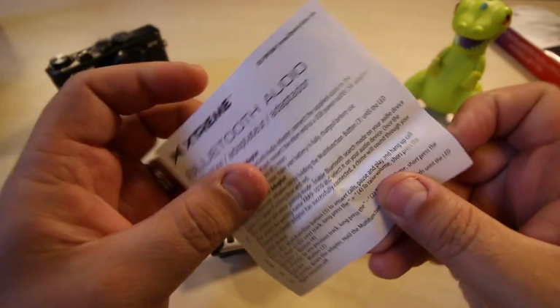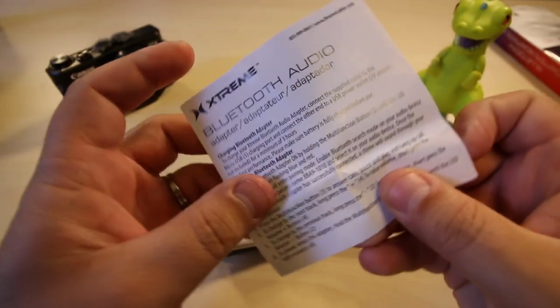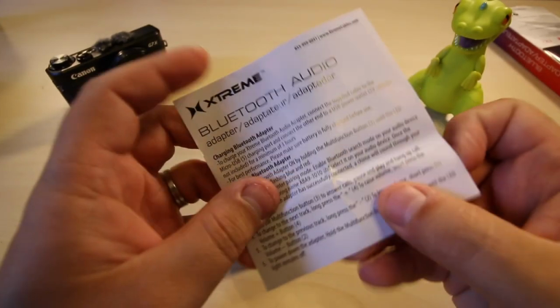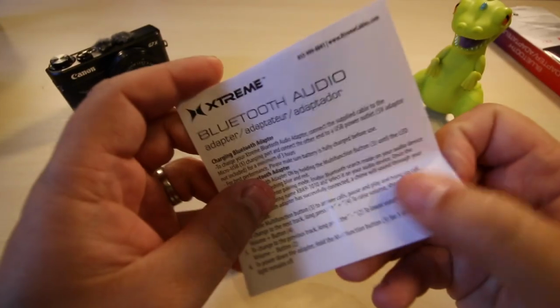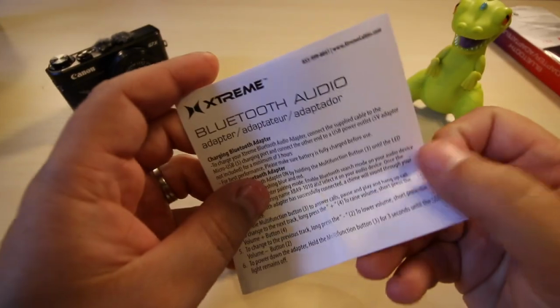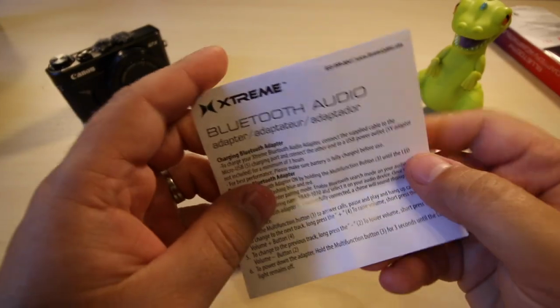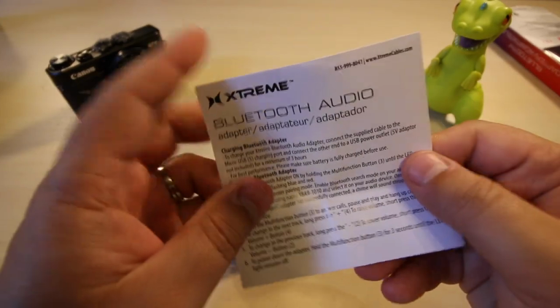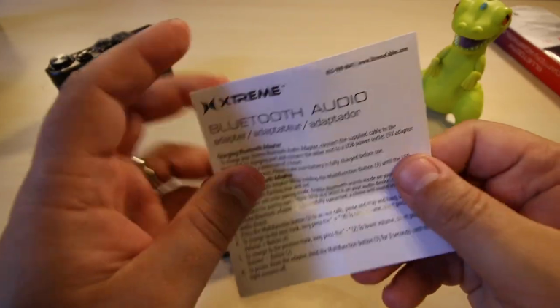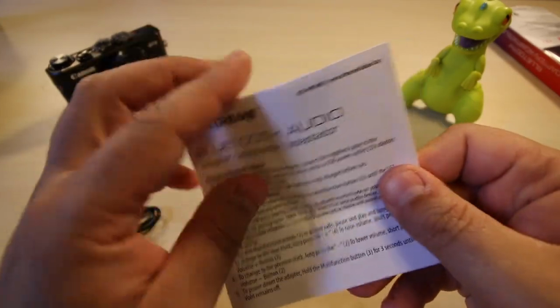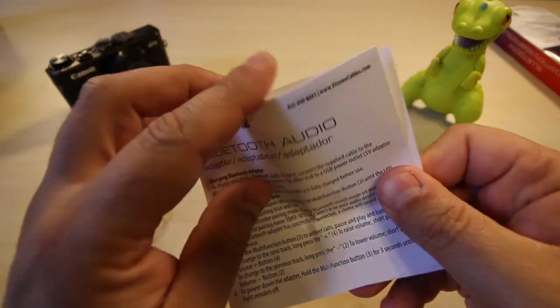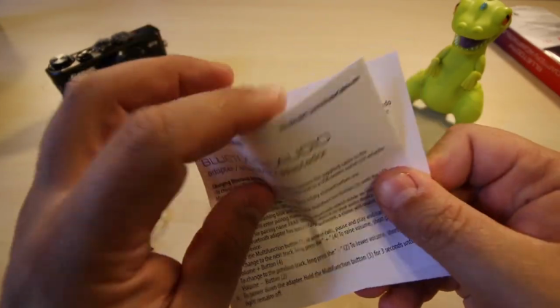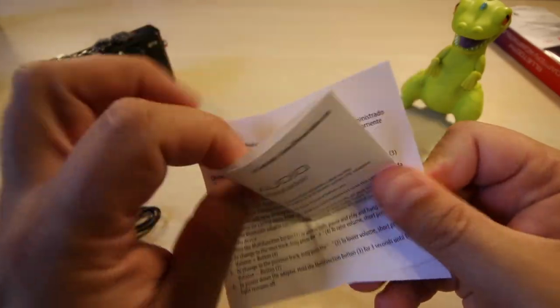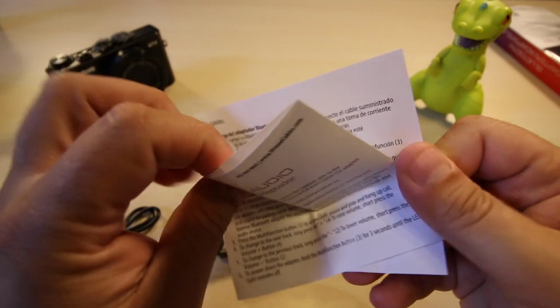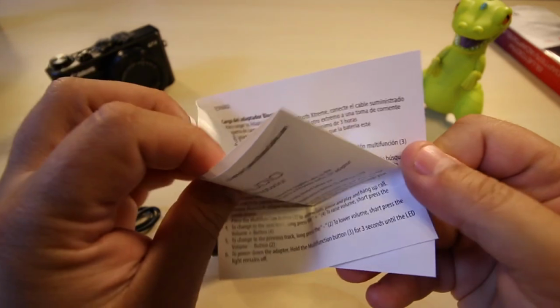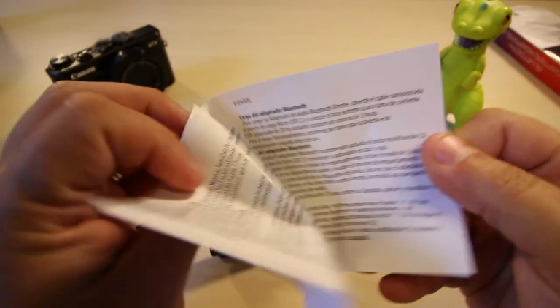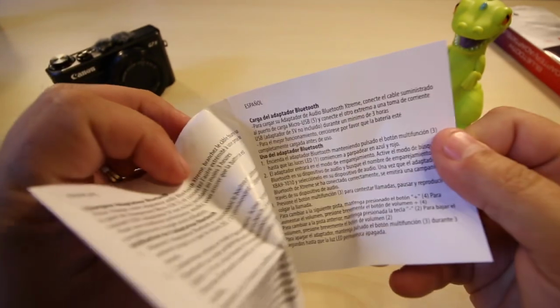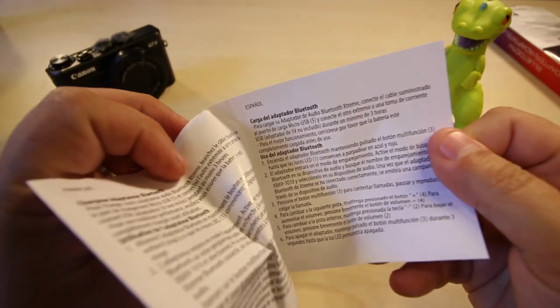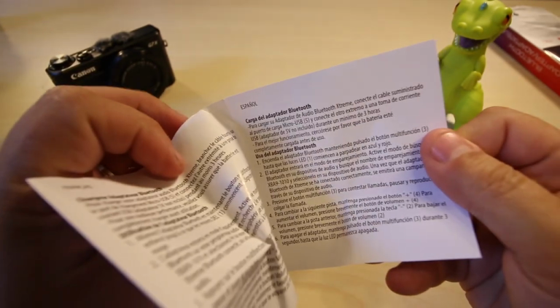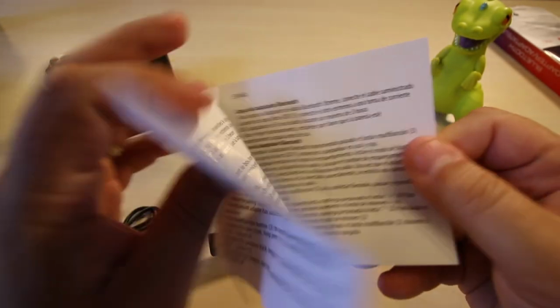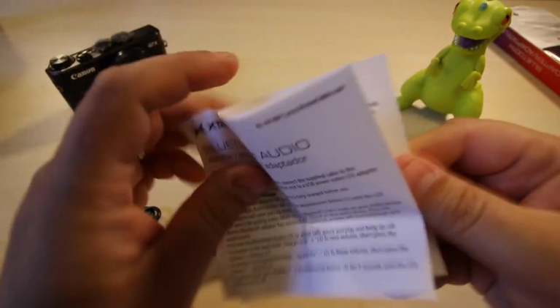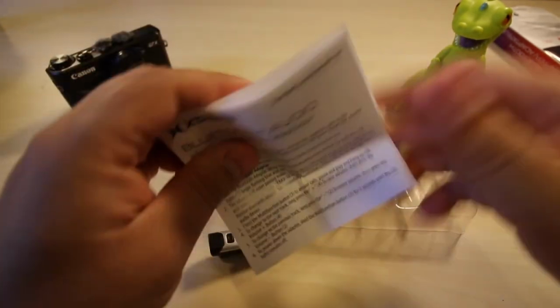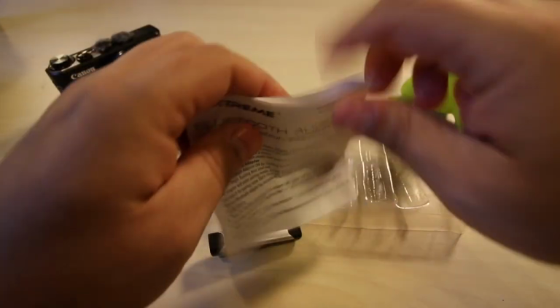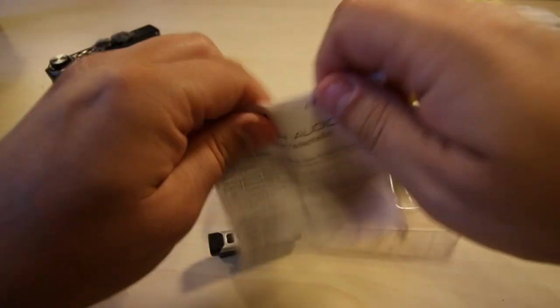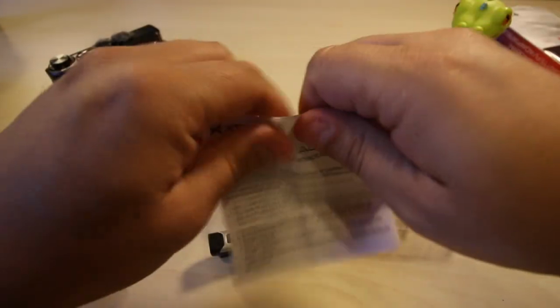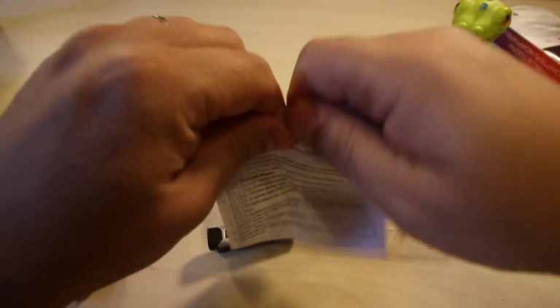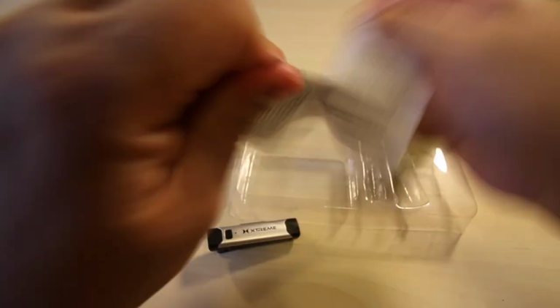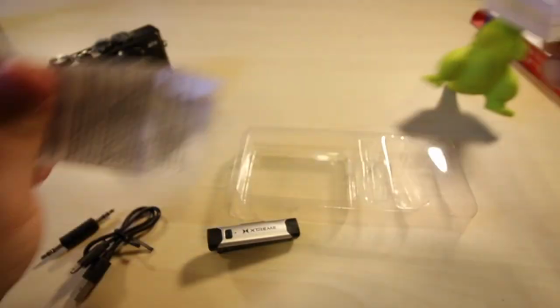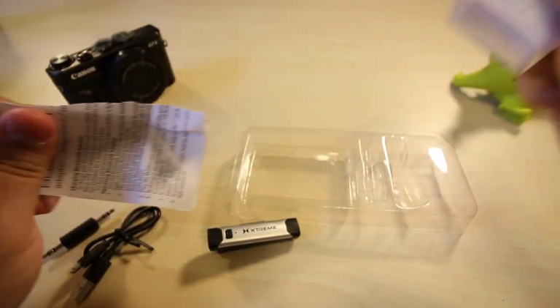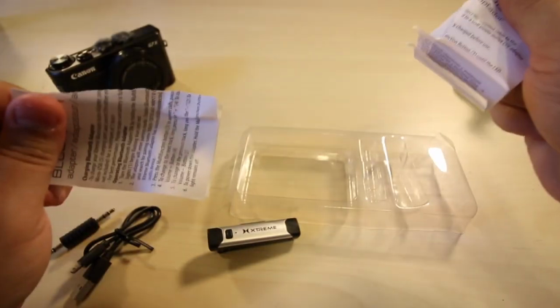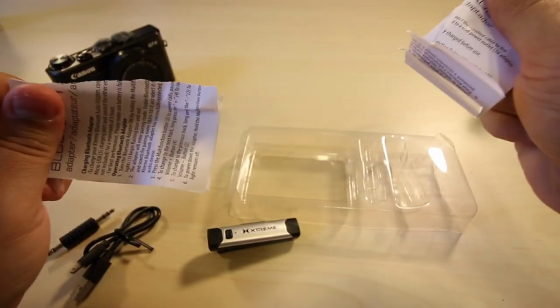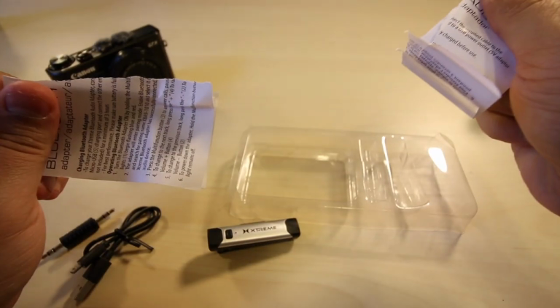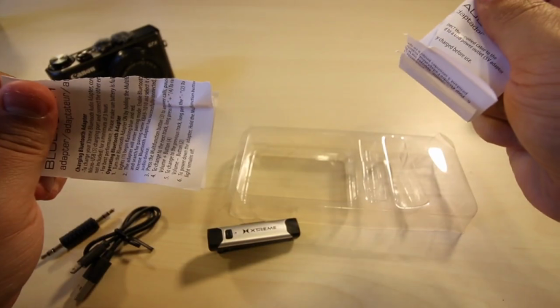Here you have the instructions. Let's look through the instructions — nah, just kidding, we don't do instructions here.